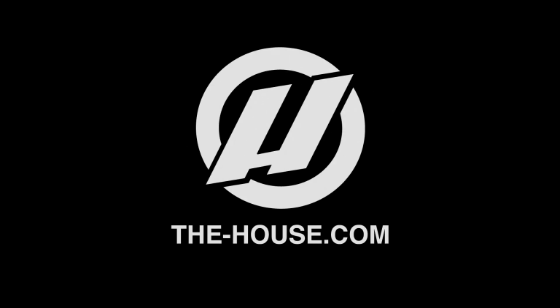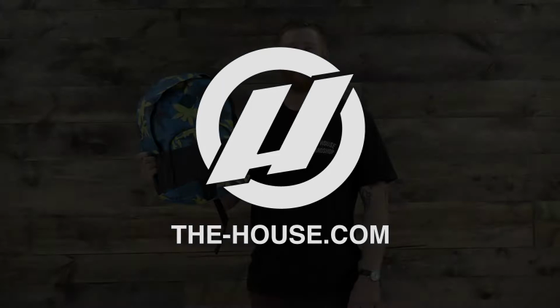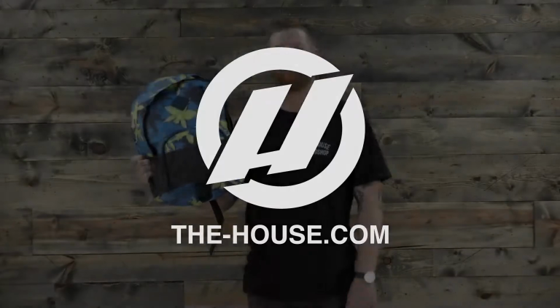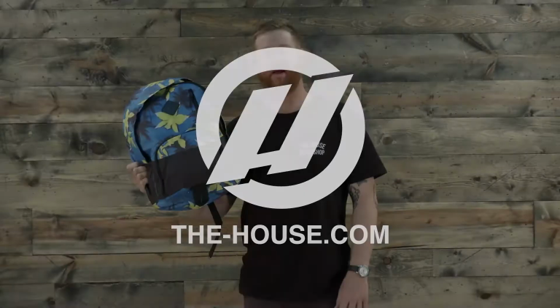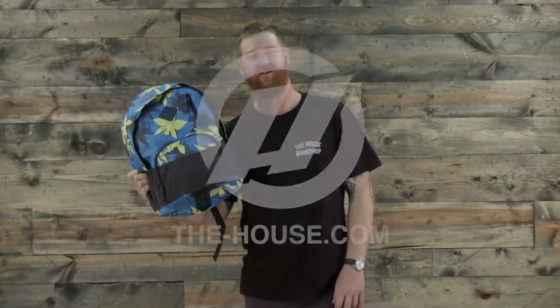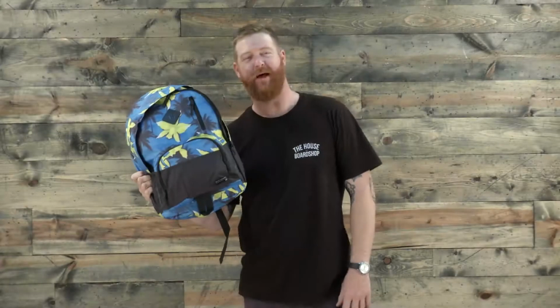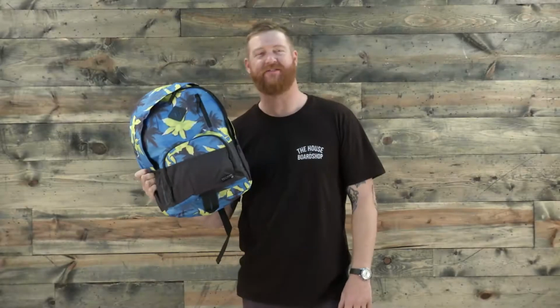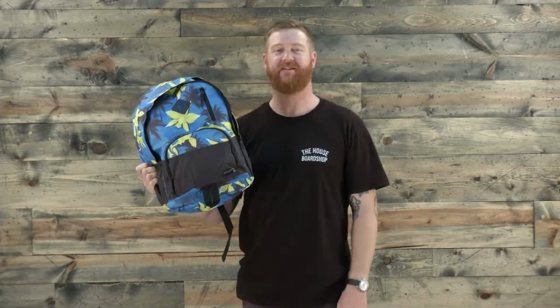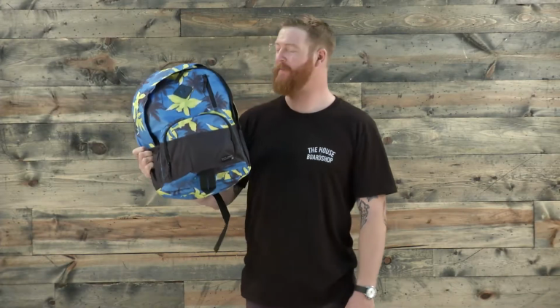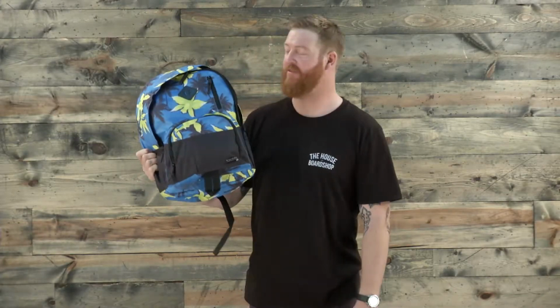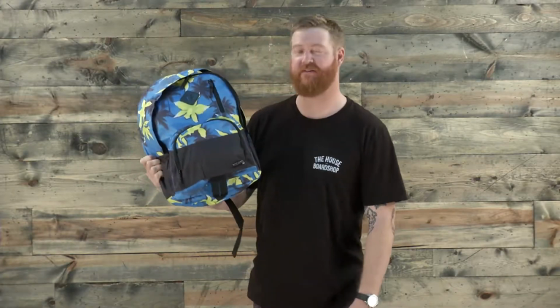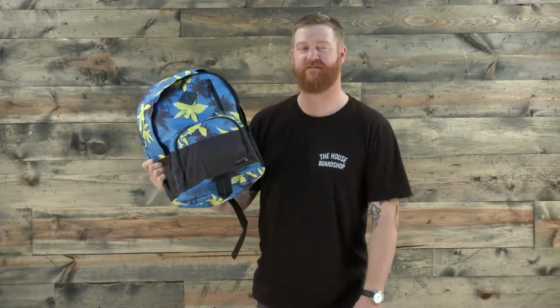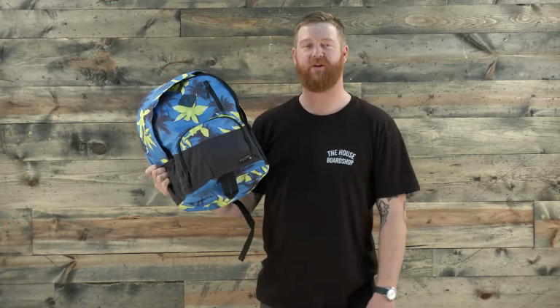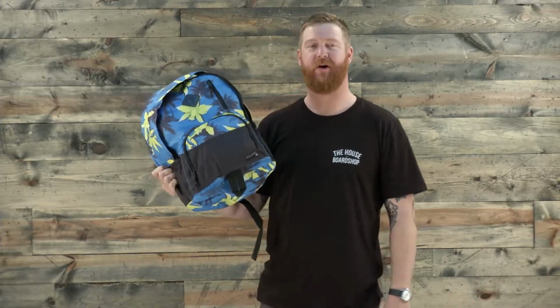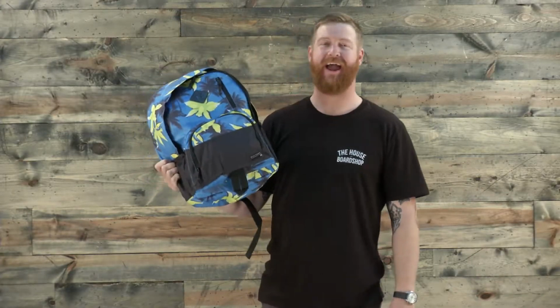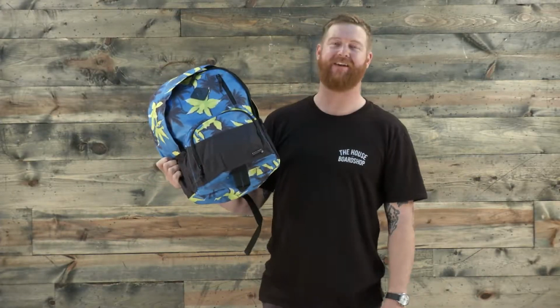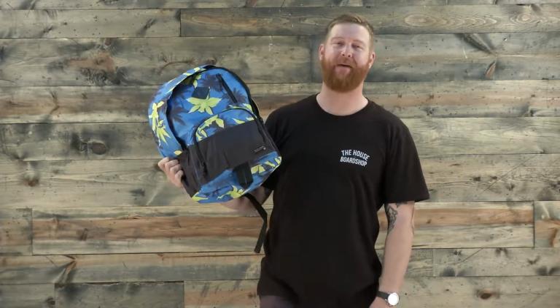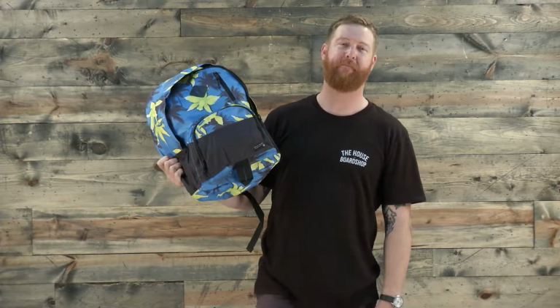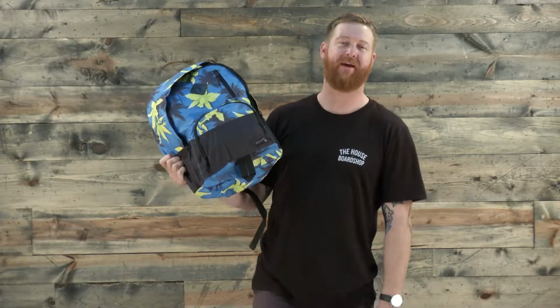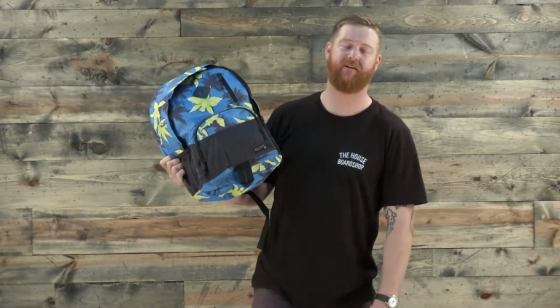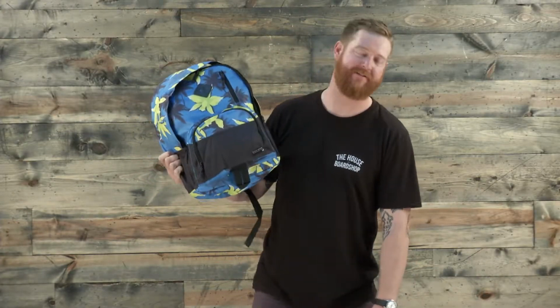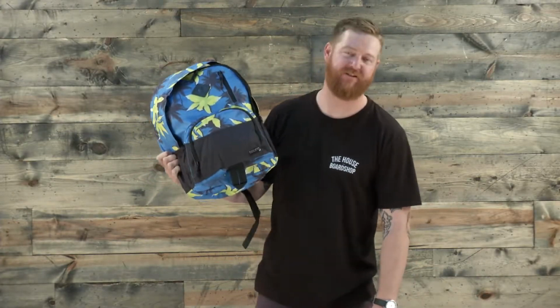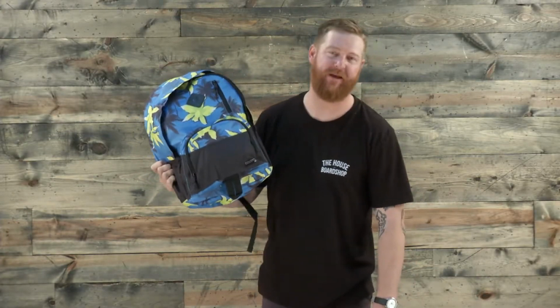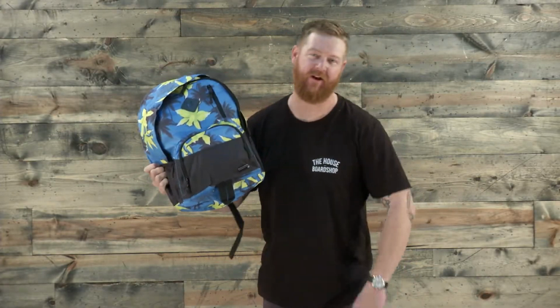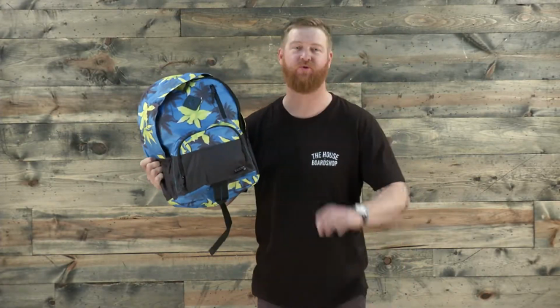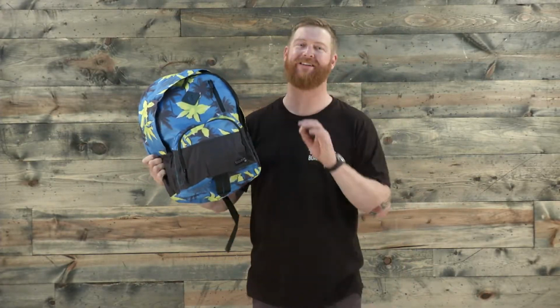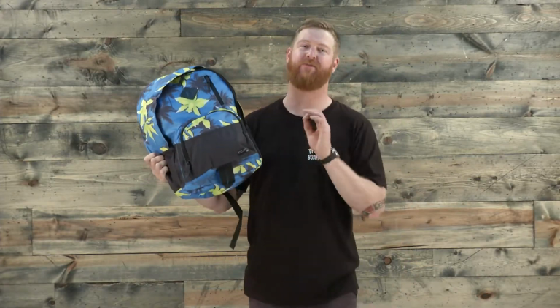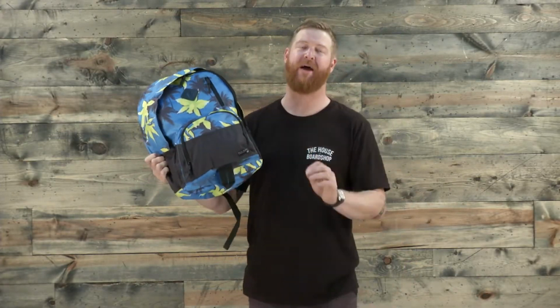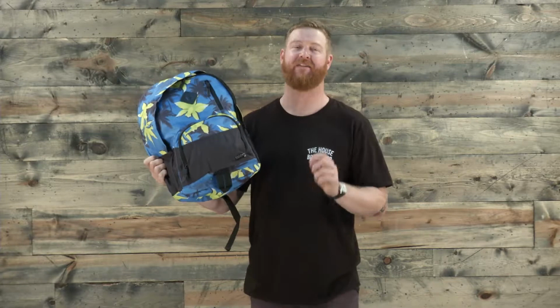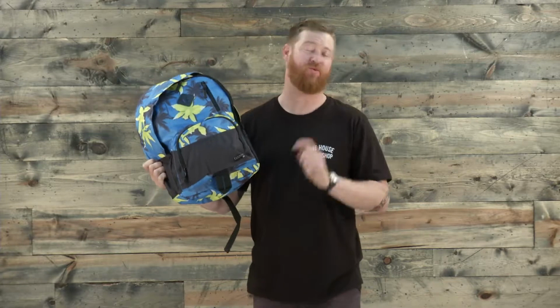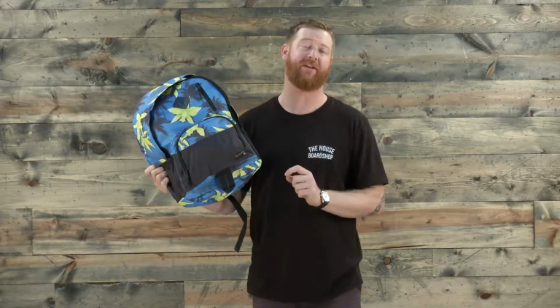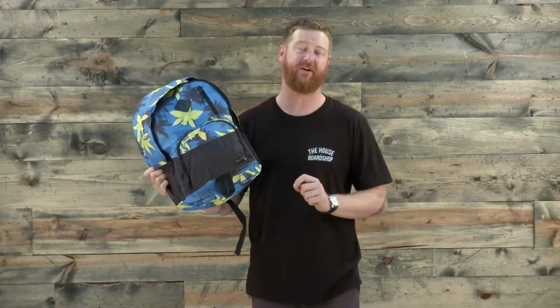Hello, I'm Matt Guff from TheHouse.com and this is a Billabong Atom Backpack, a classic spin on a great little pack that's 20 liters.